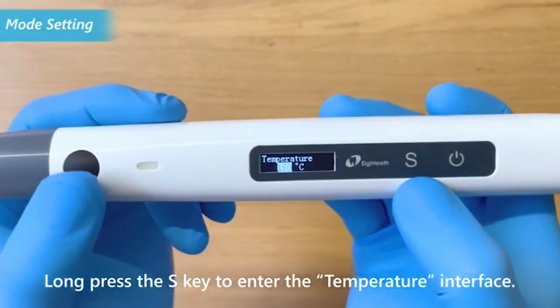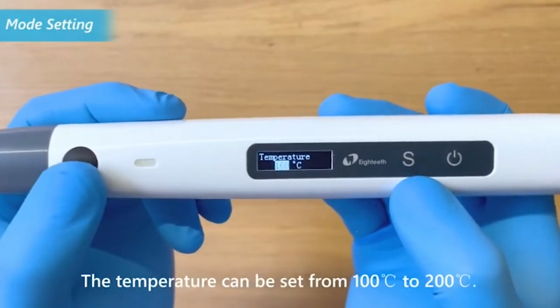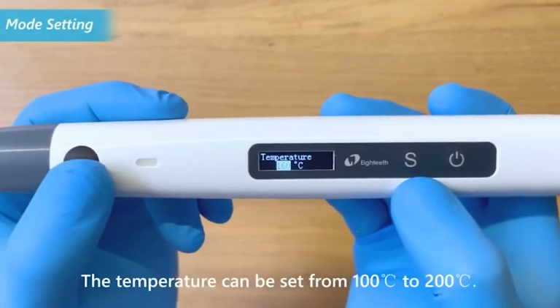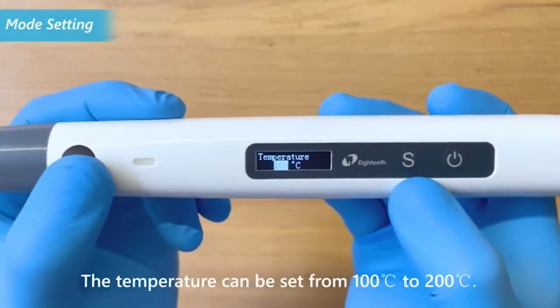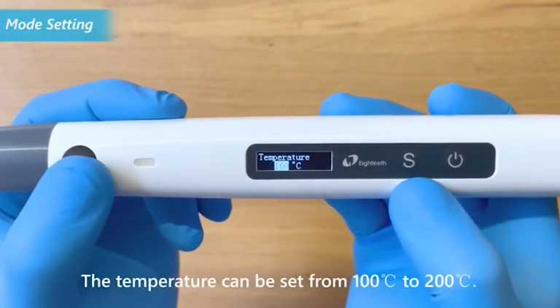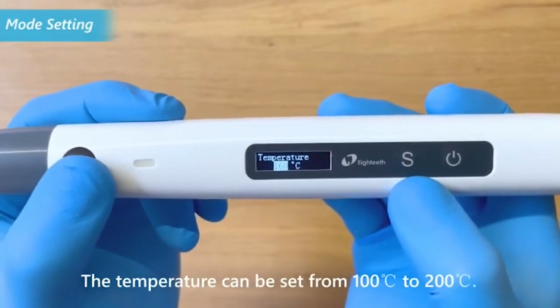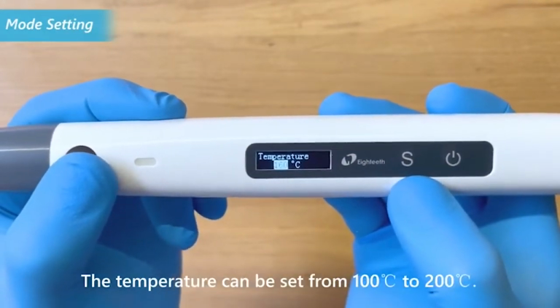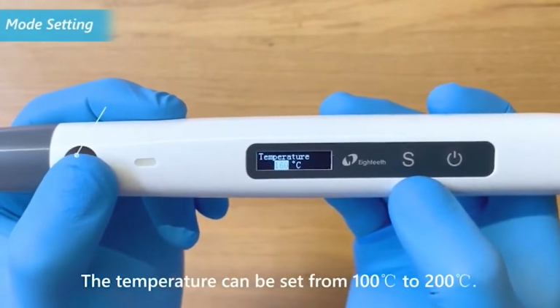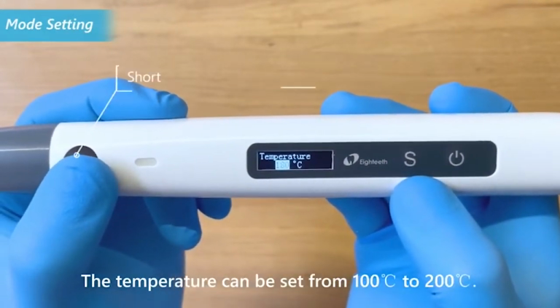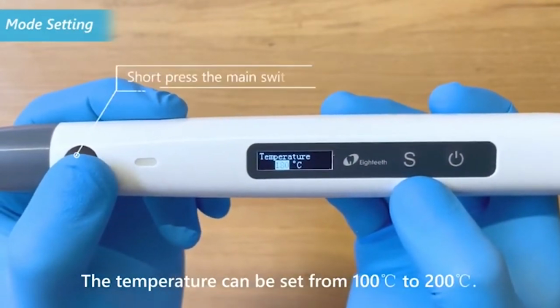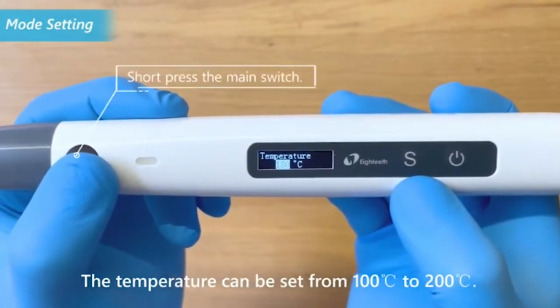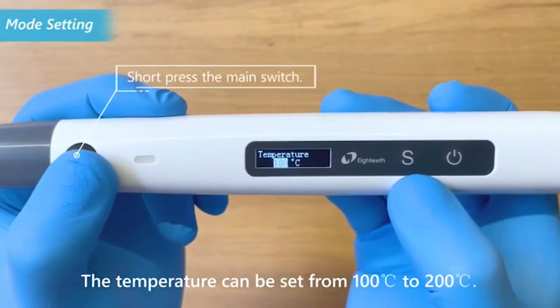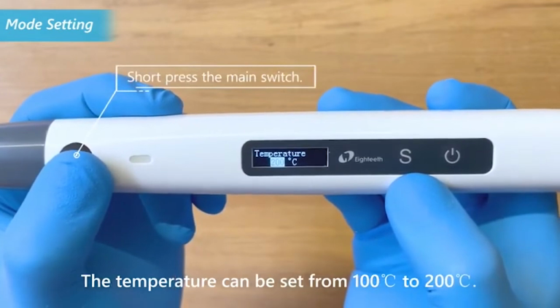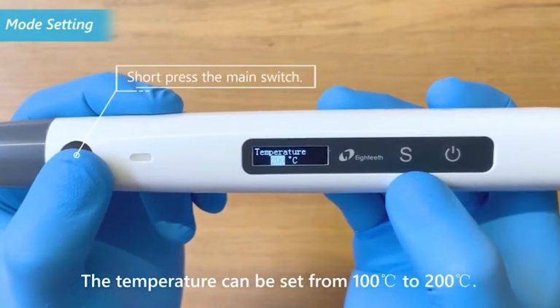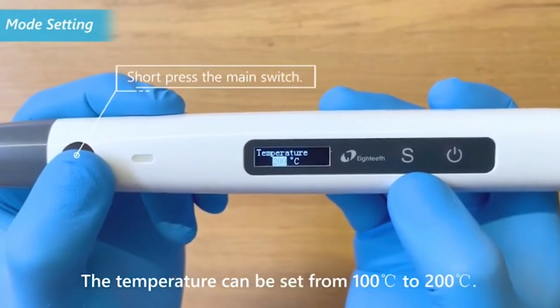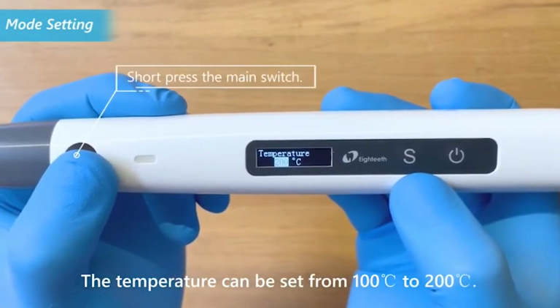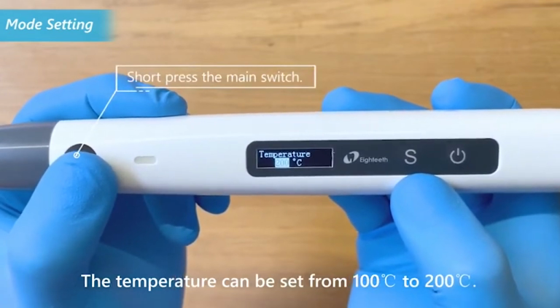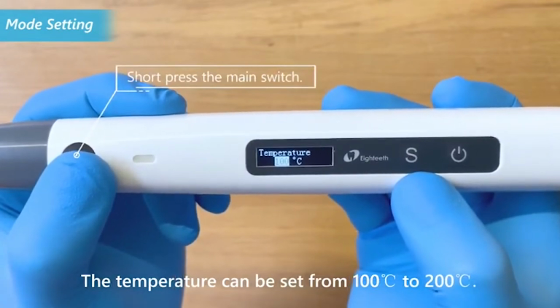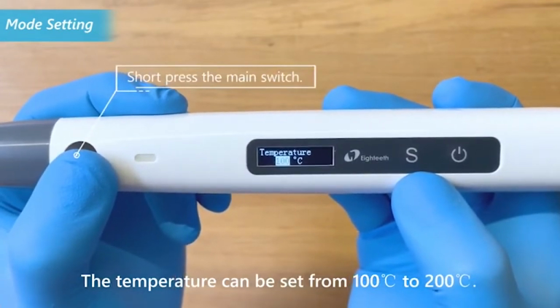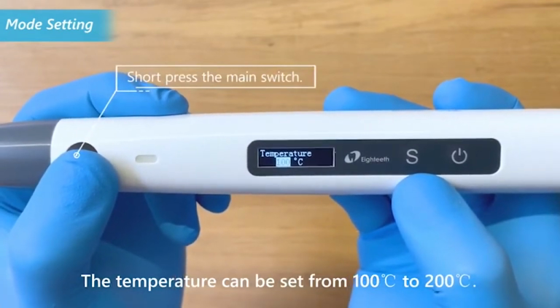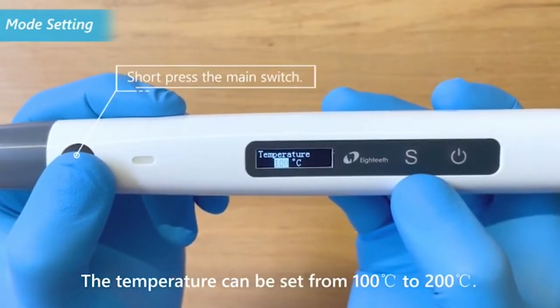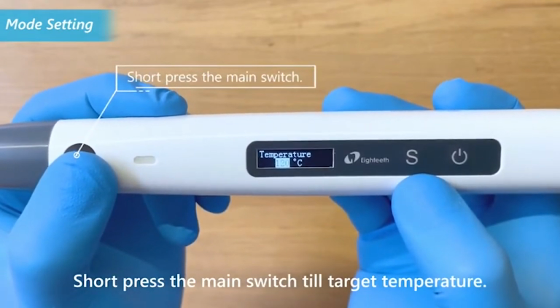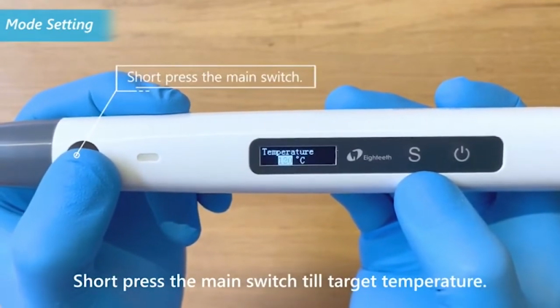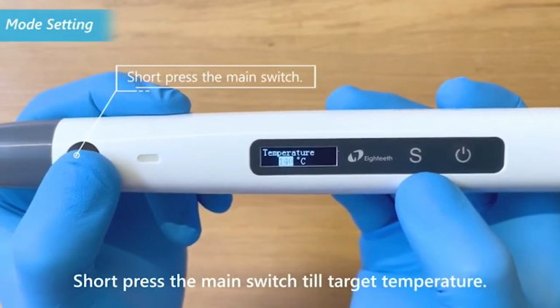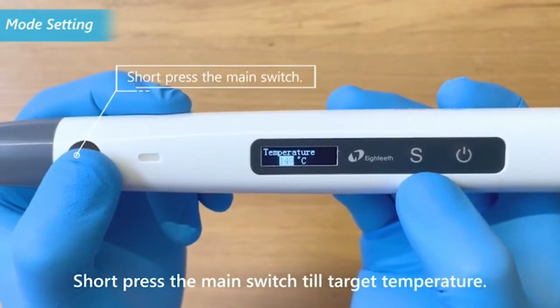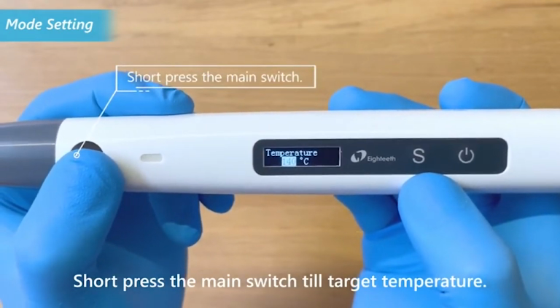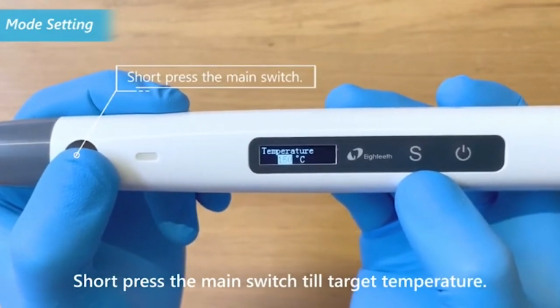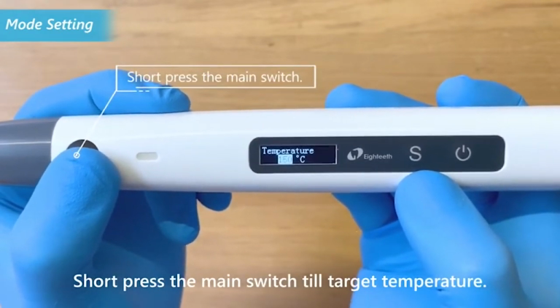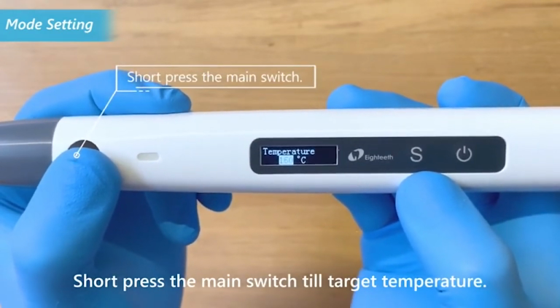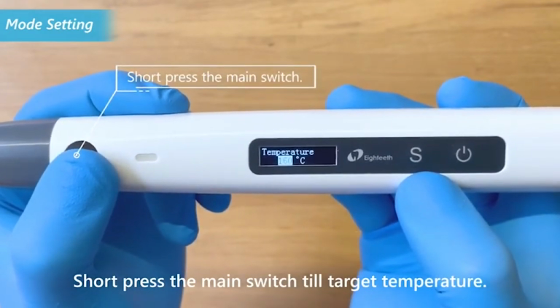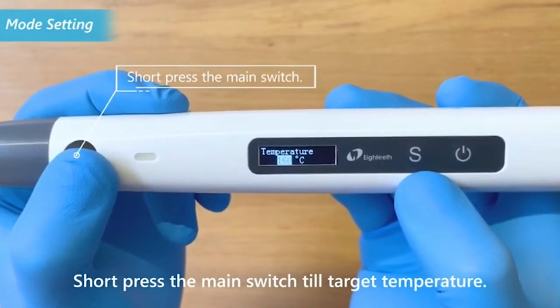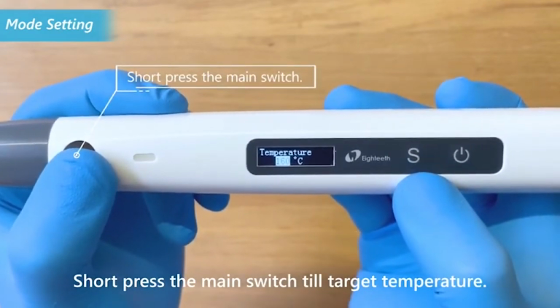The temperature can be set from 100 degrees Celsius to 200 degrees Celsius. Short press the main switch until the target temperature is reached.